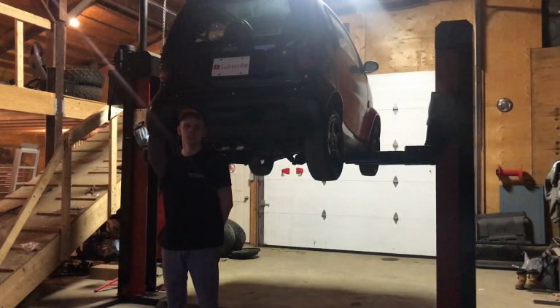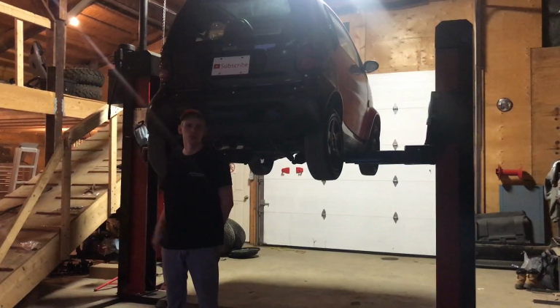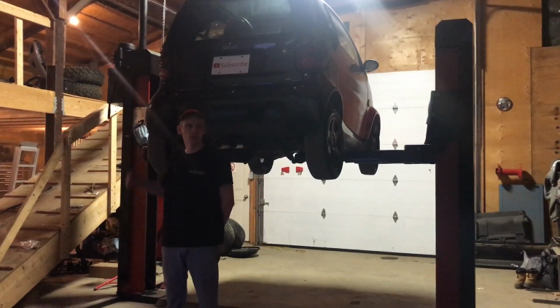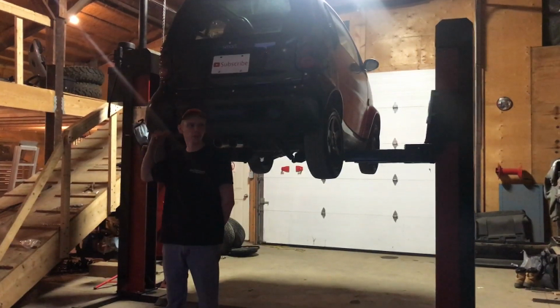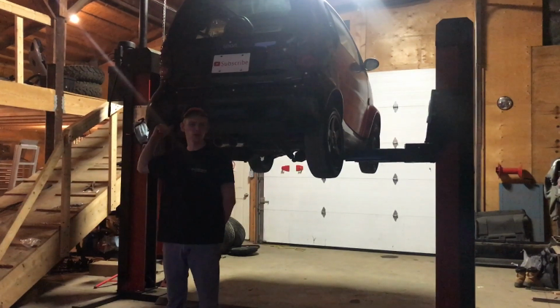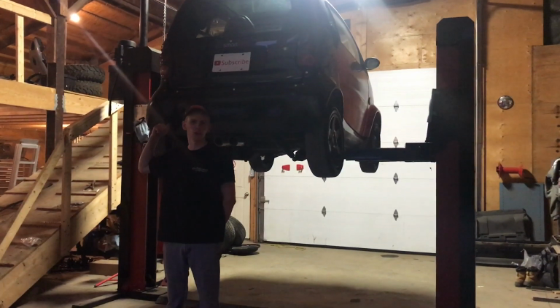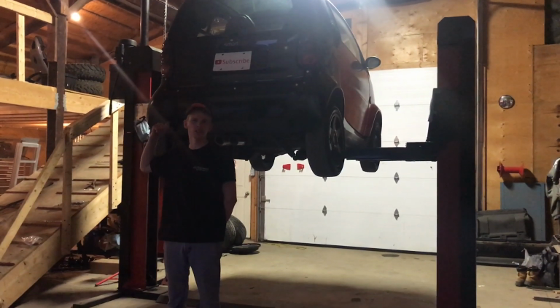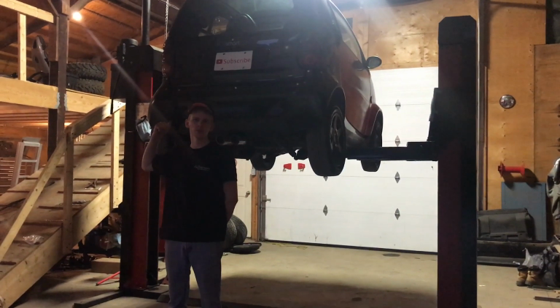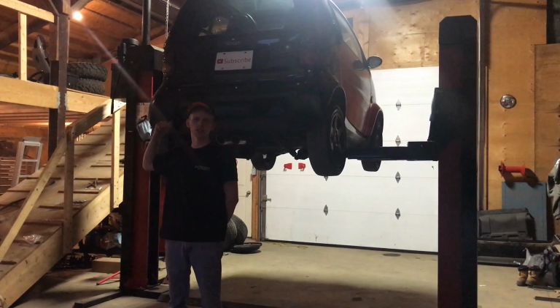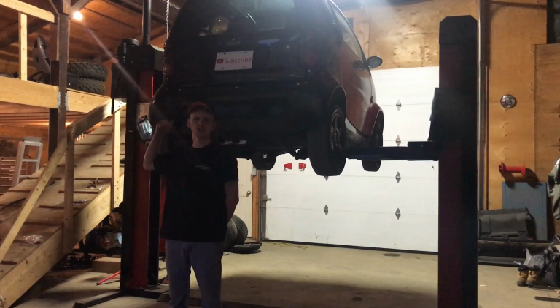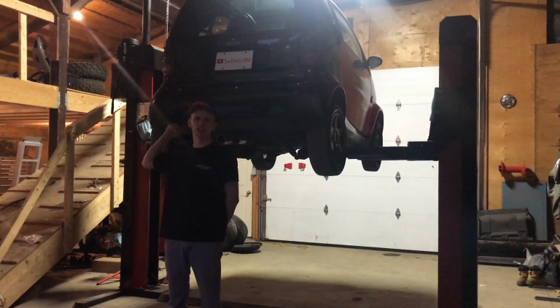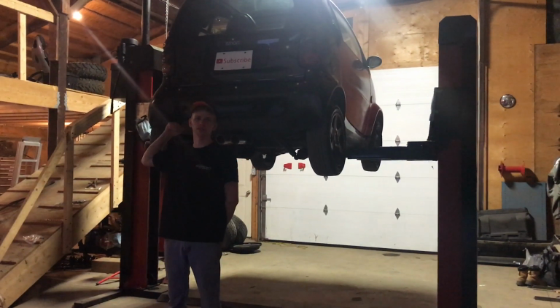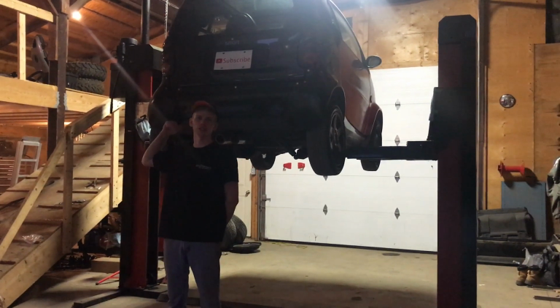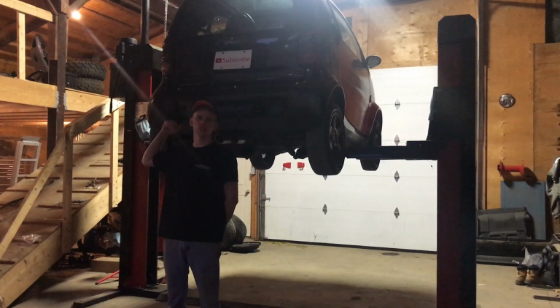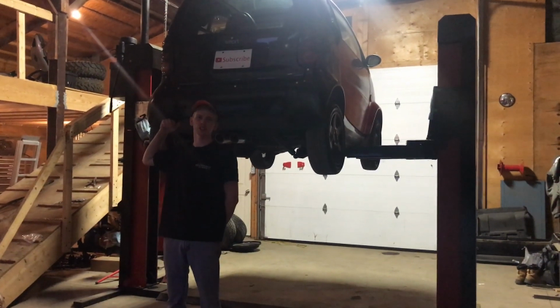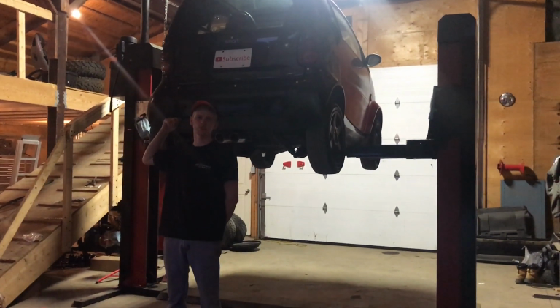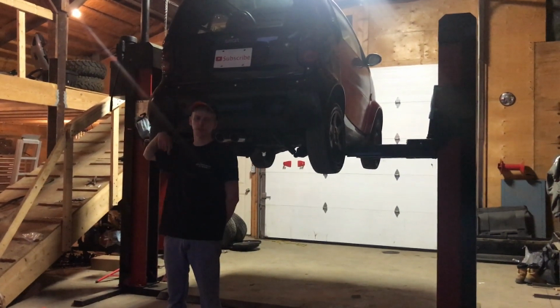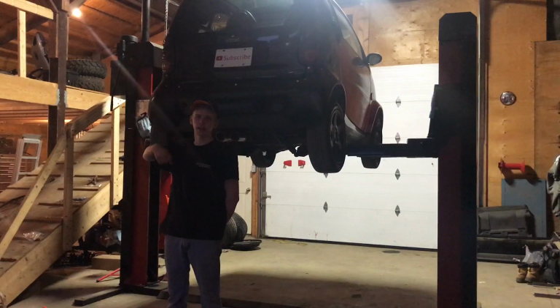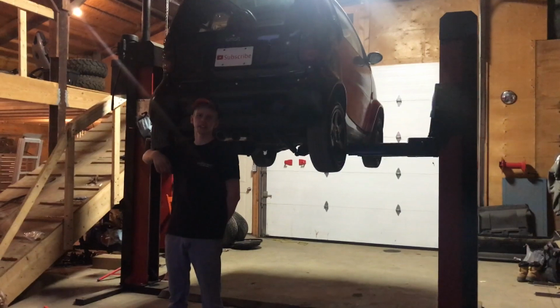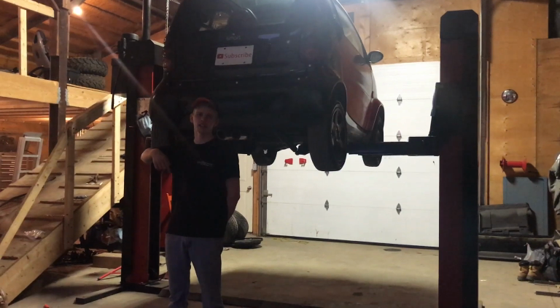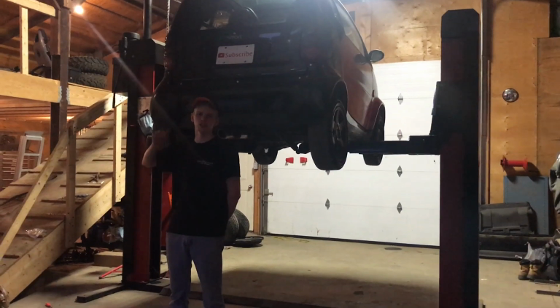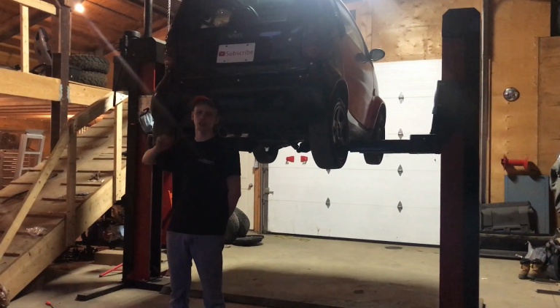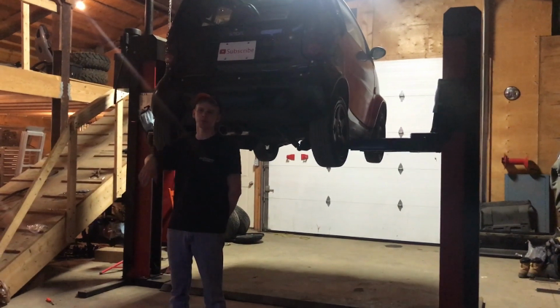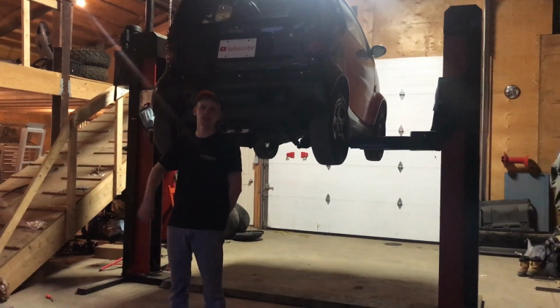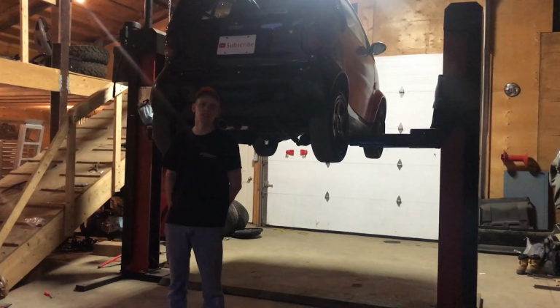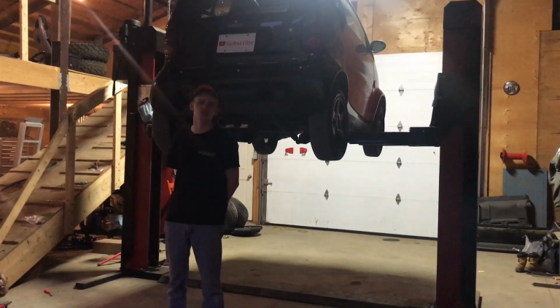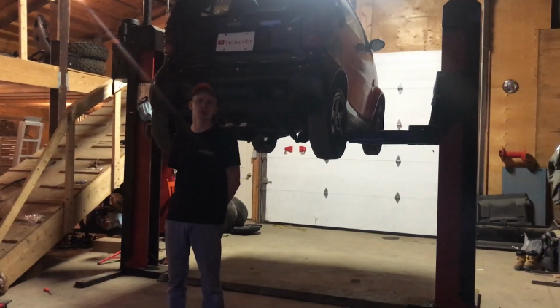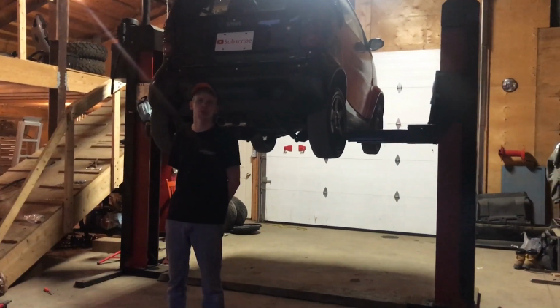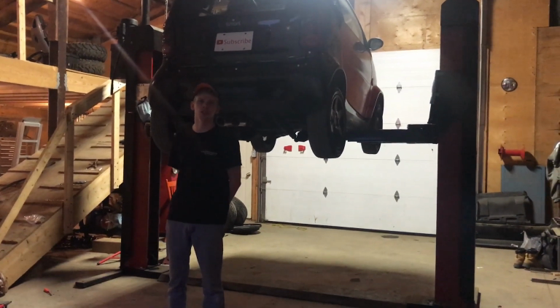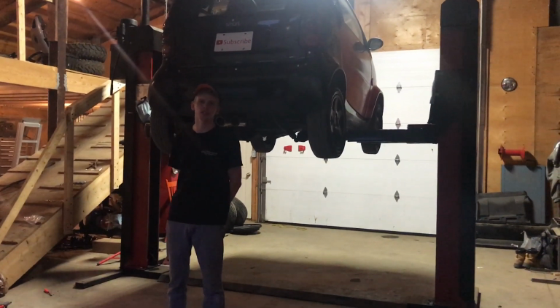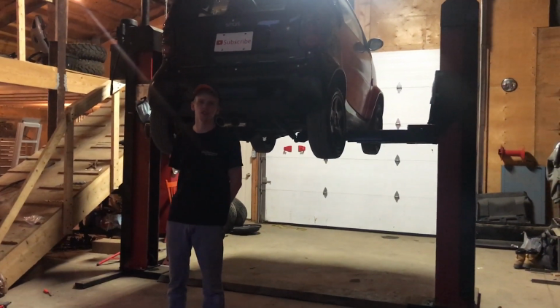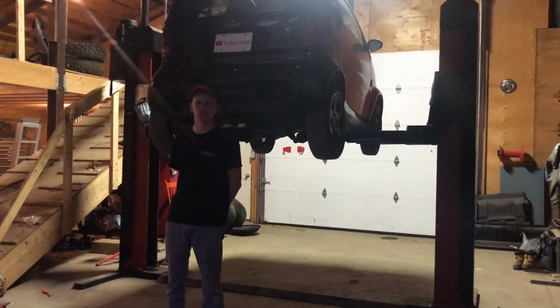So we got her up on the hoist. We're gonna drain the fluids, bring it back down, and drop the cradle out so we can work on the cradle.